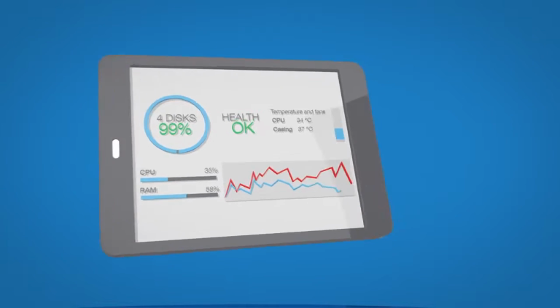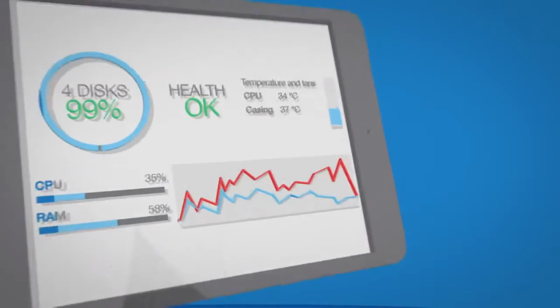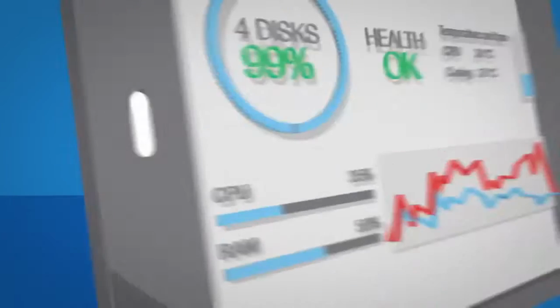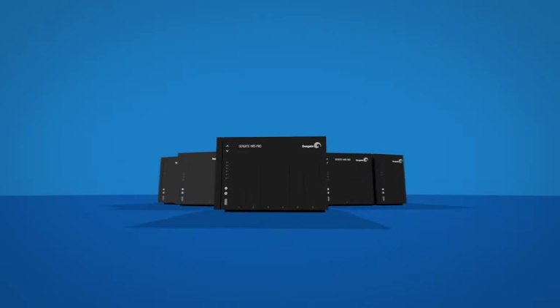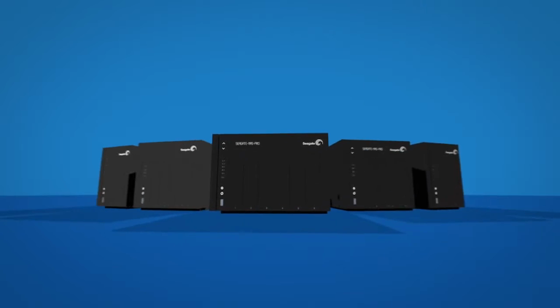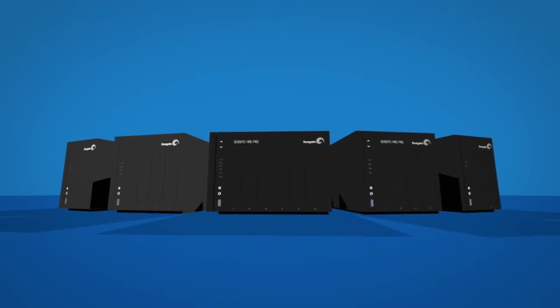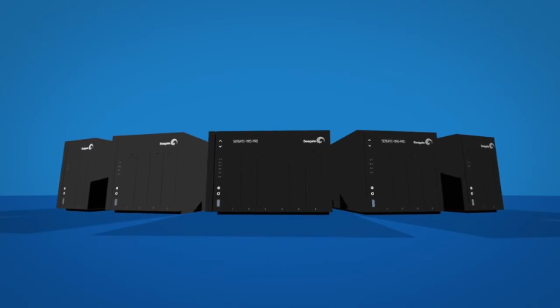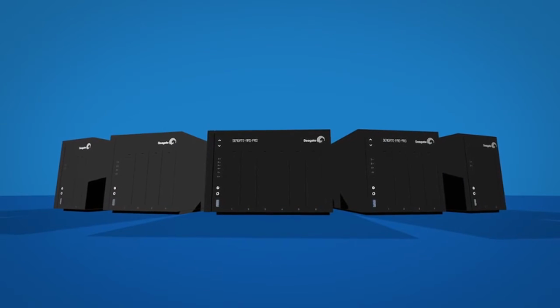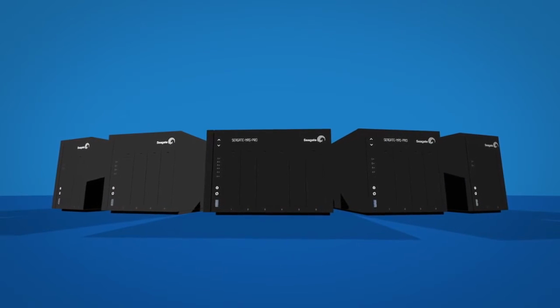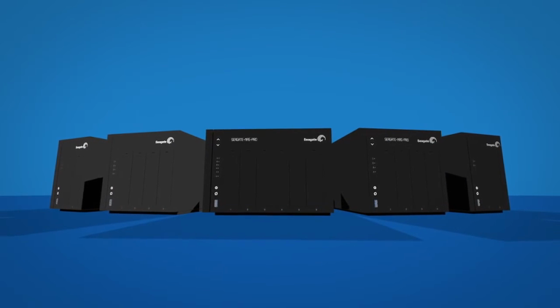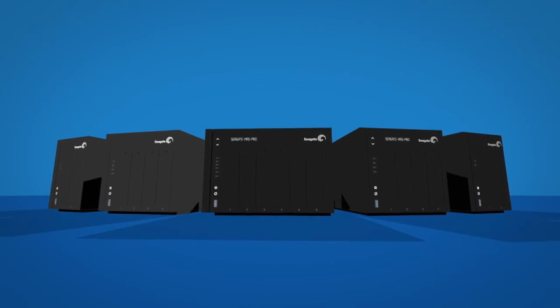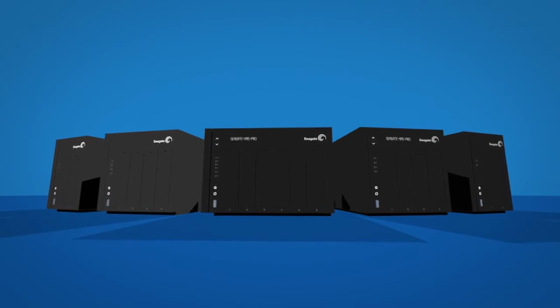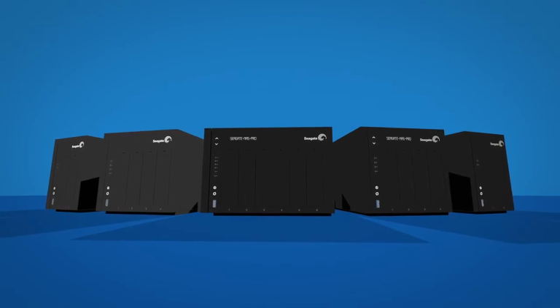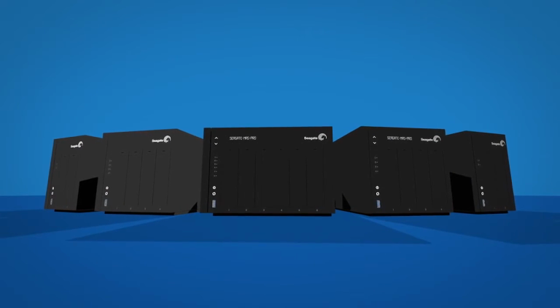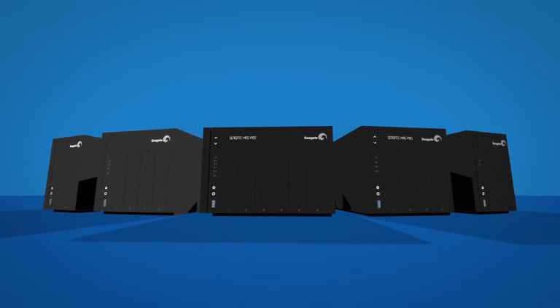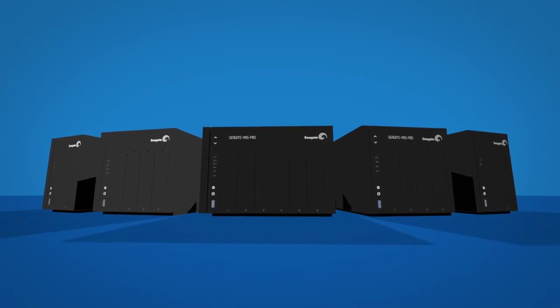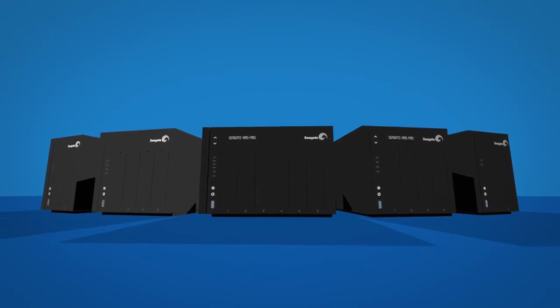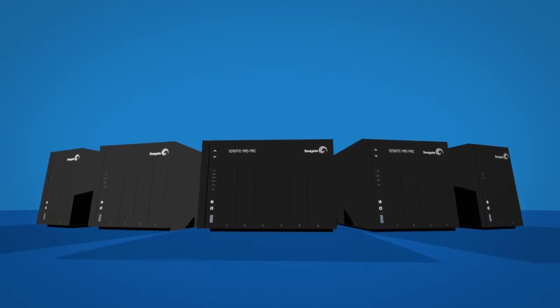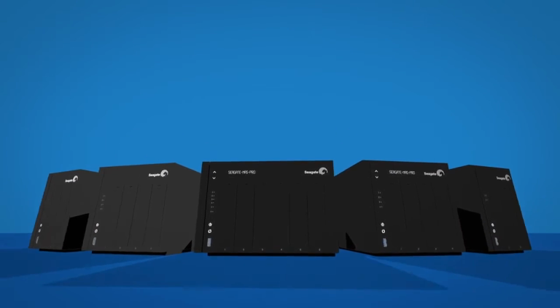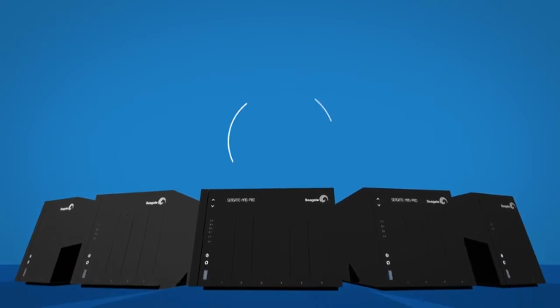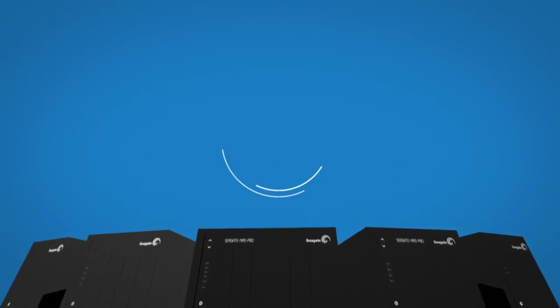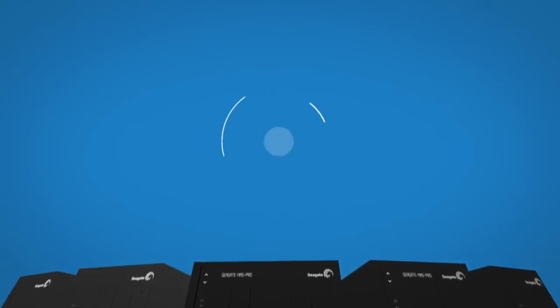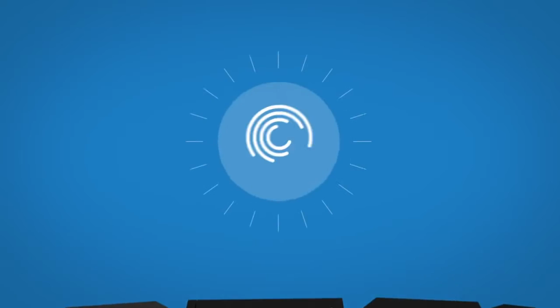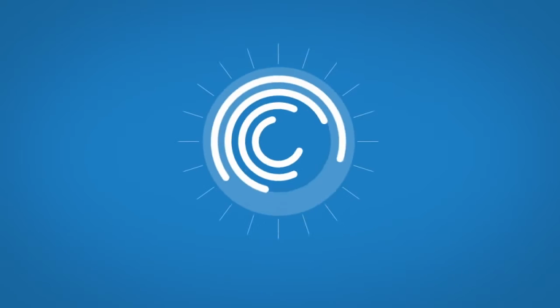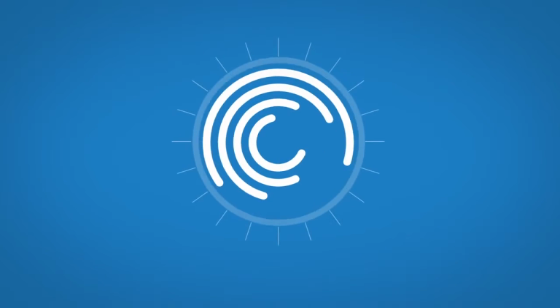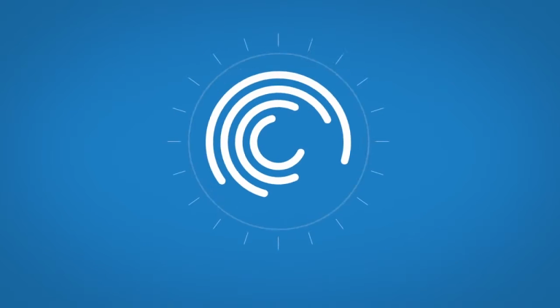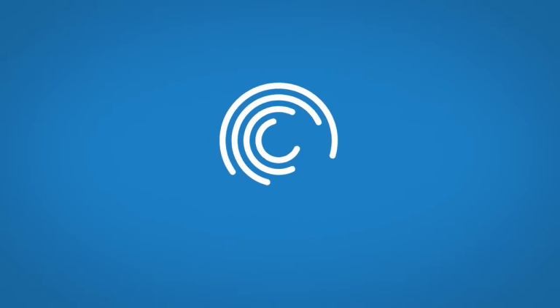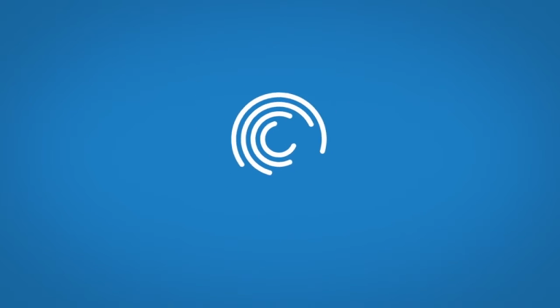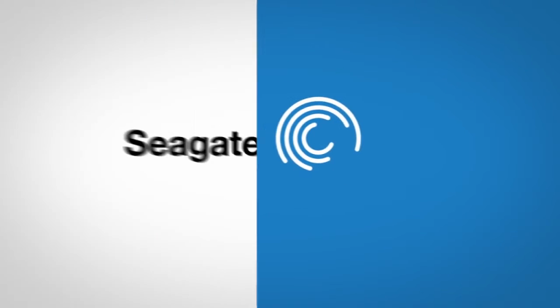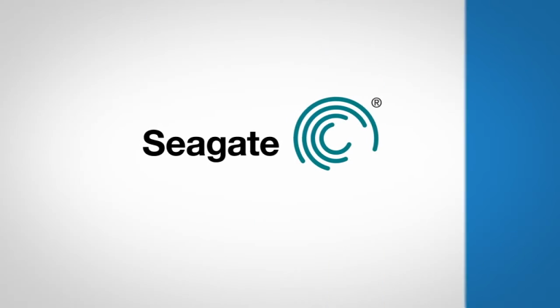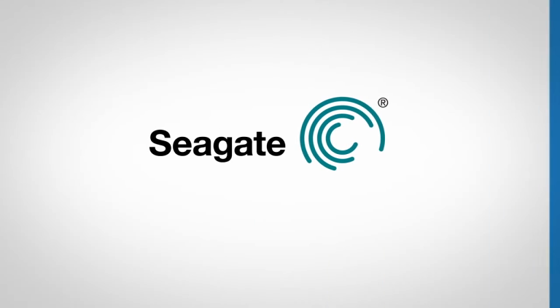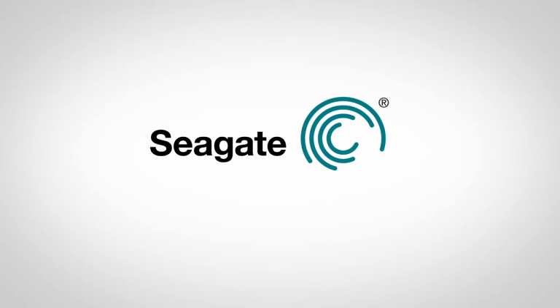That's Seagate NAS and NAS Pro. Seagate — working together works better.